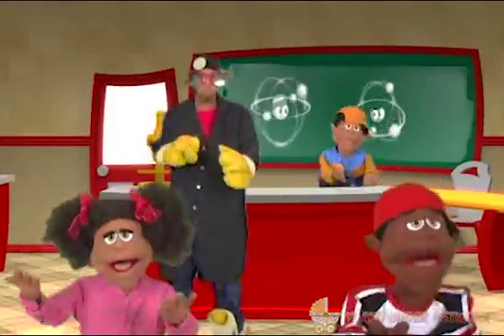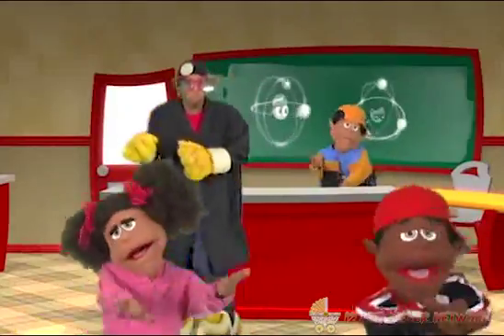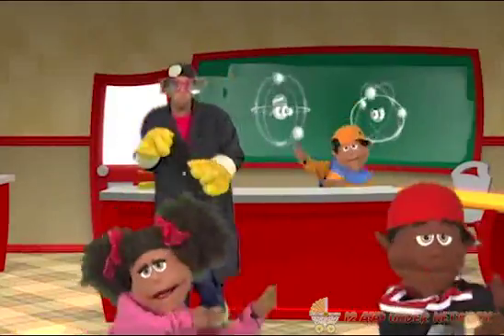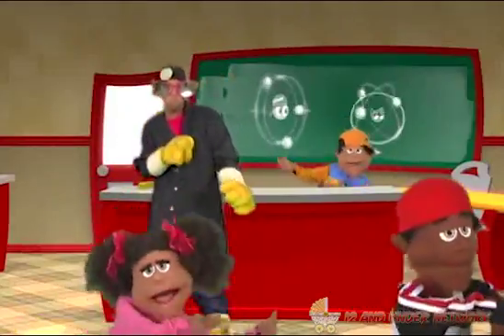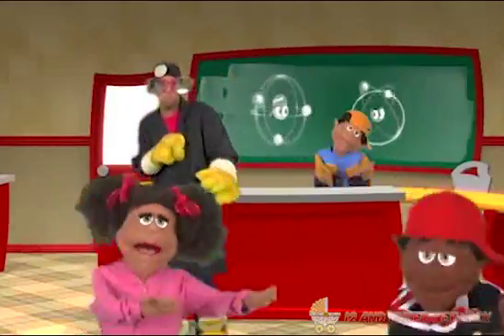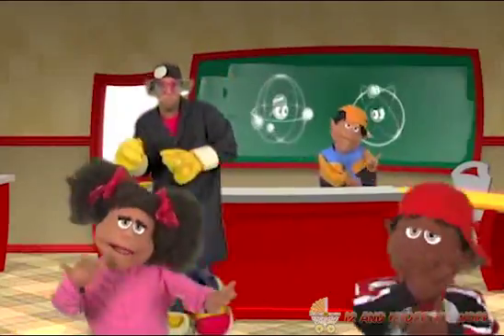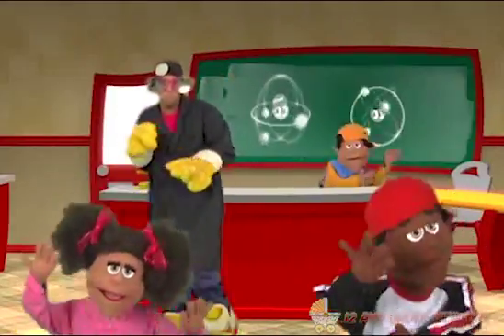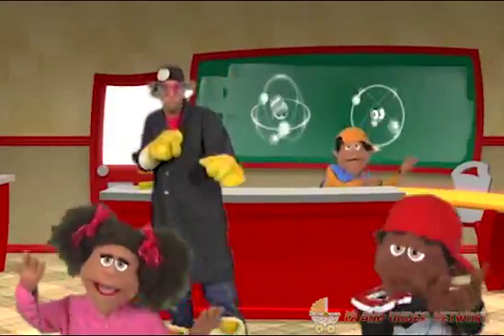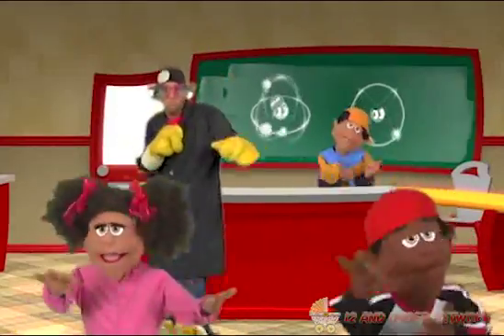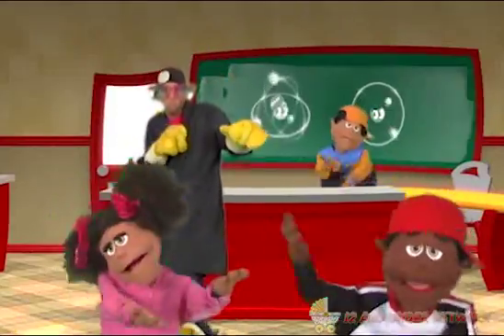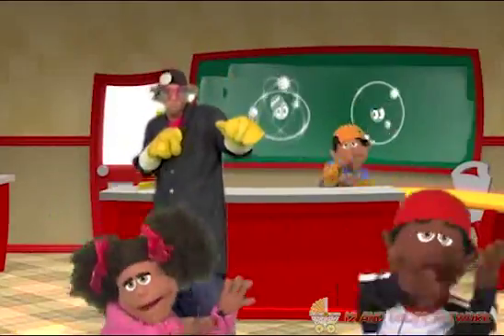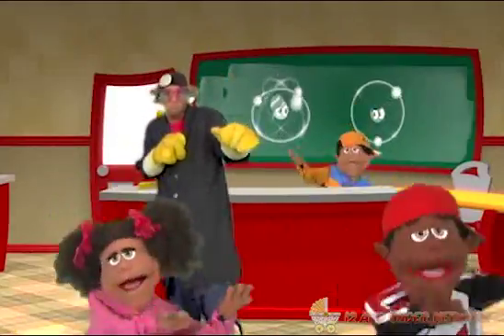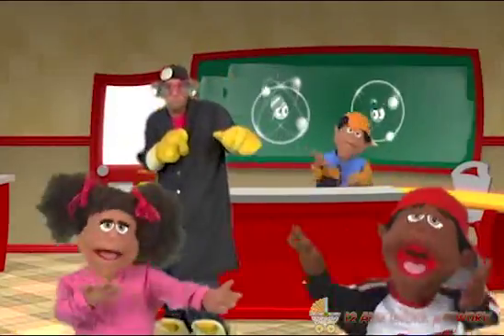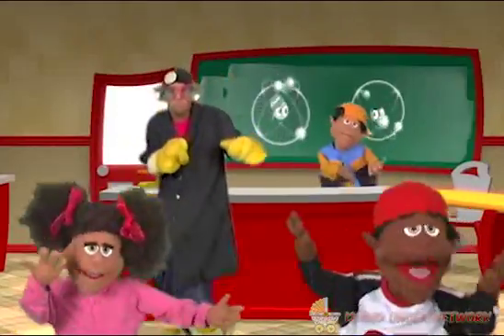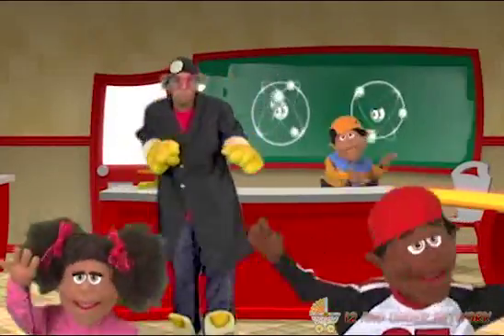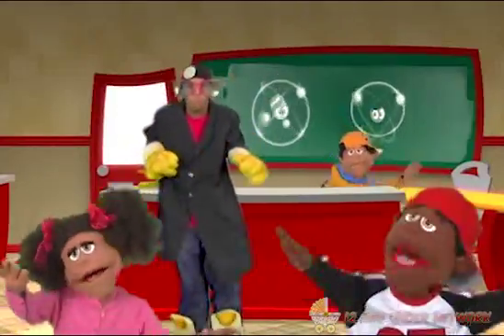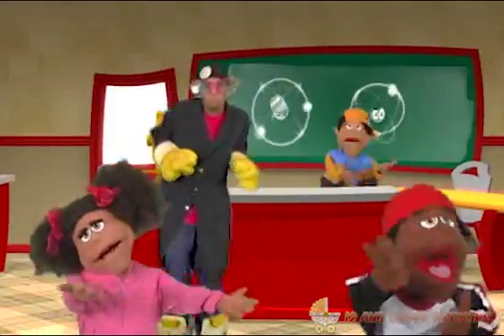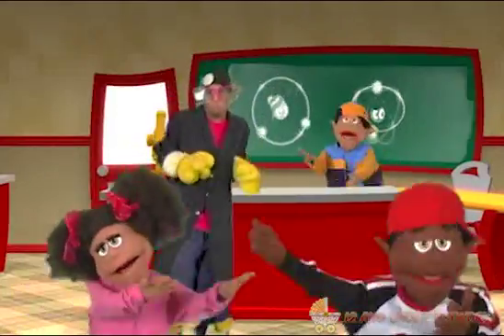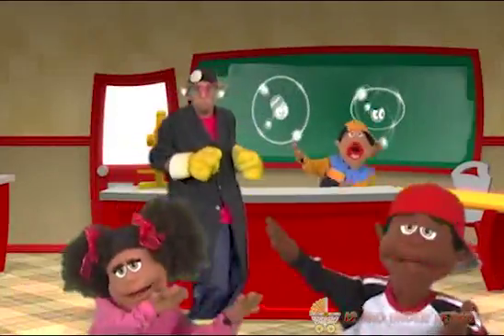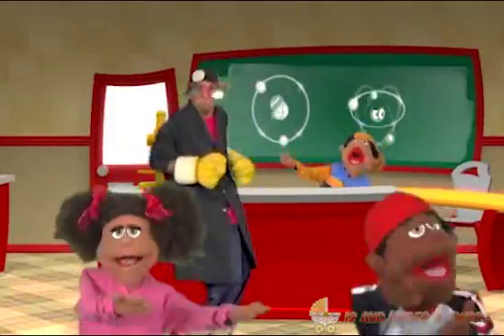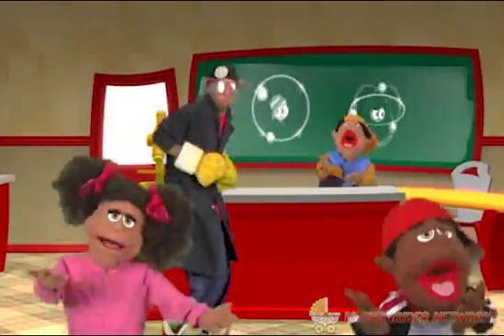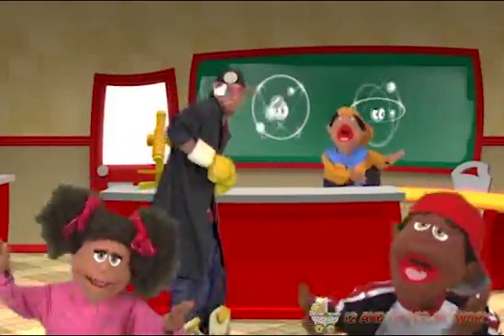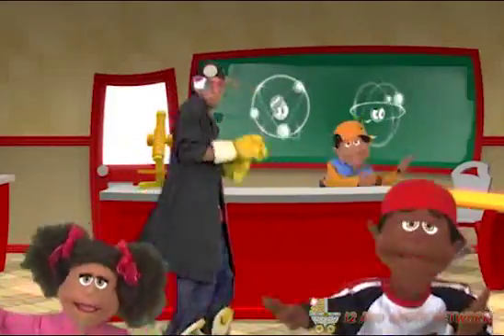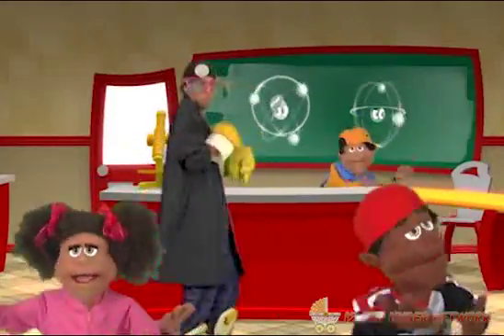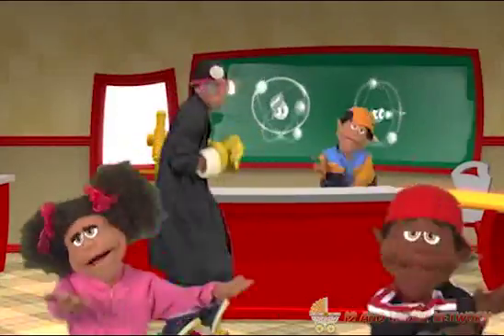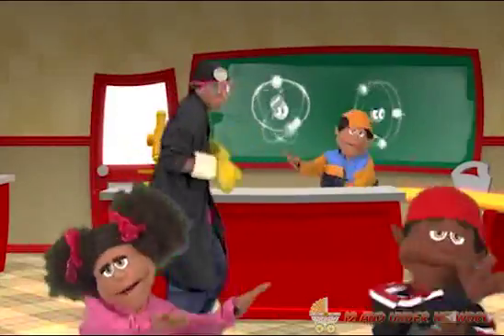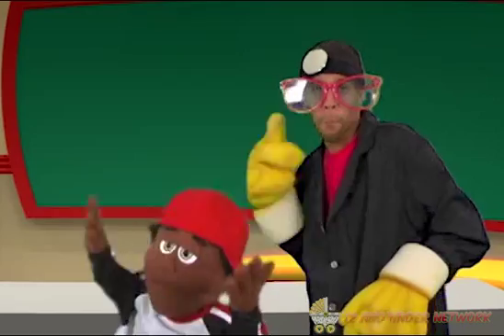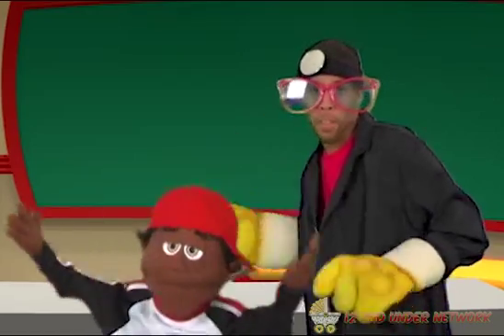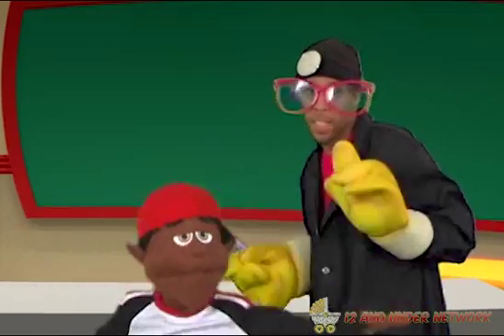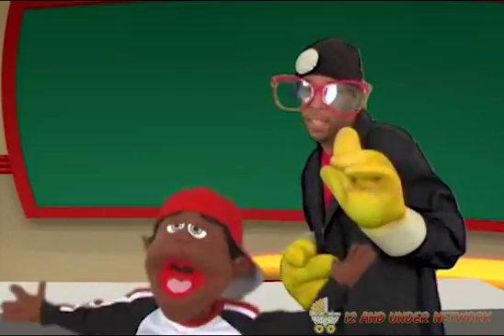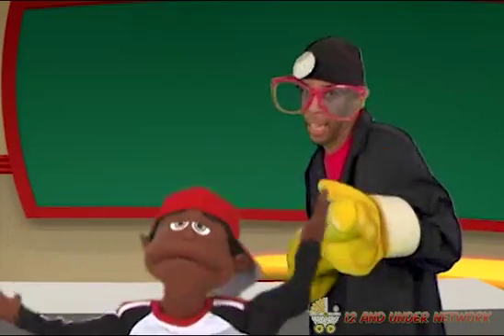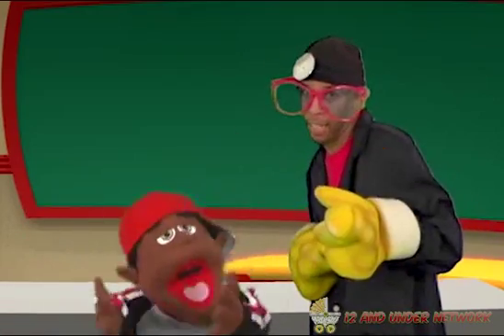Atoms. Thank you for stopping by the Kids Block. See ya.